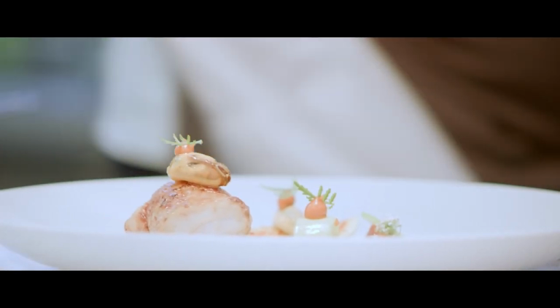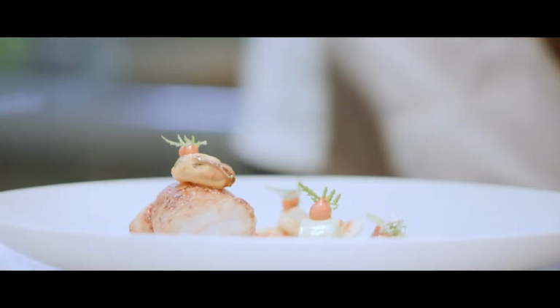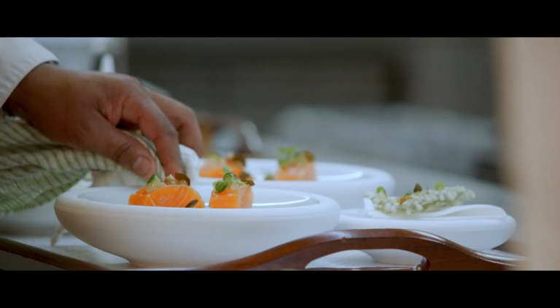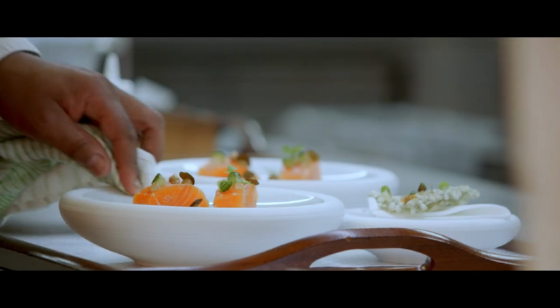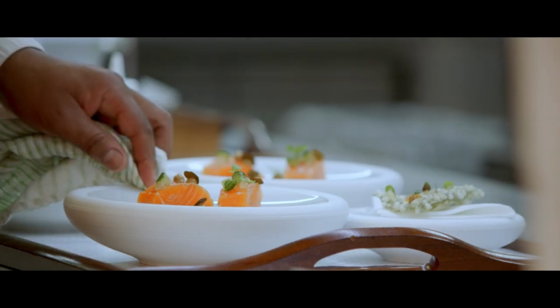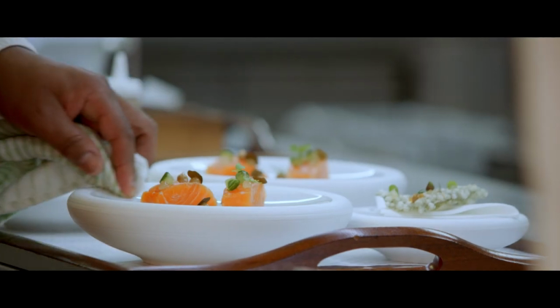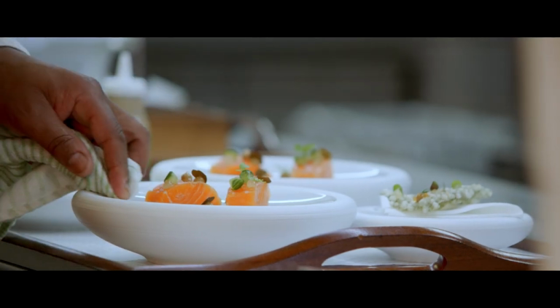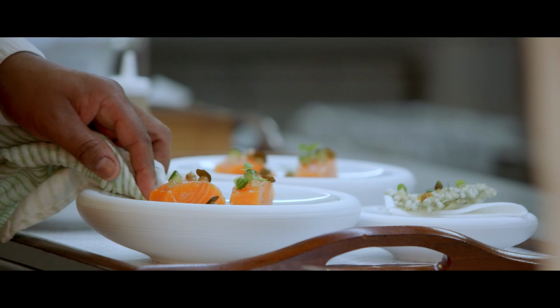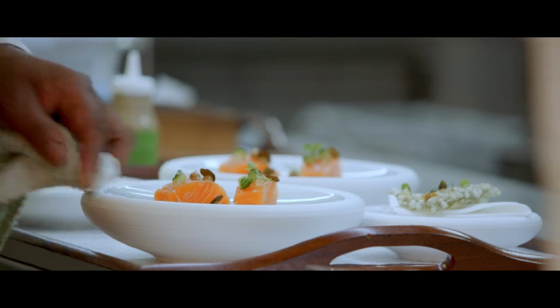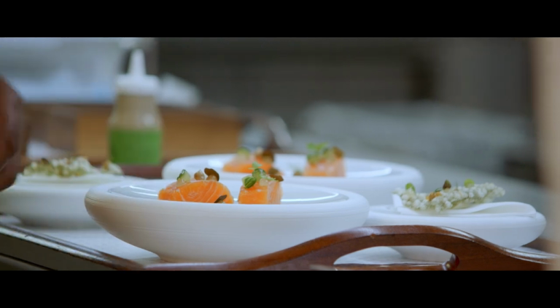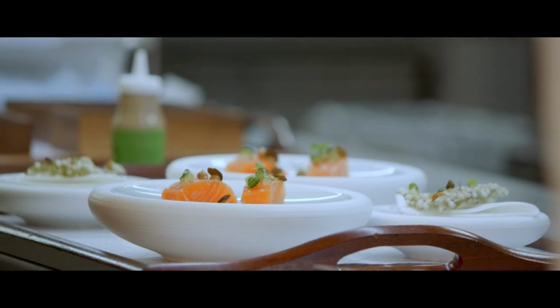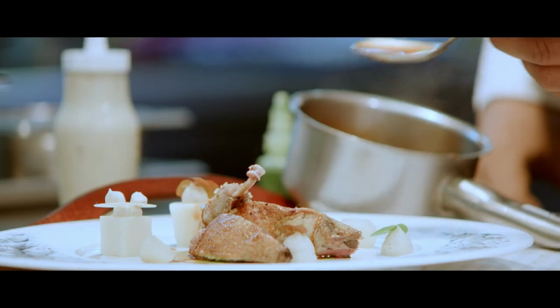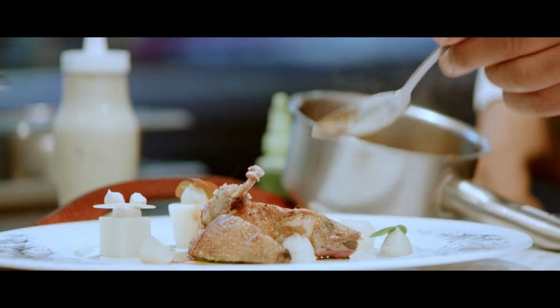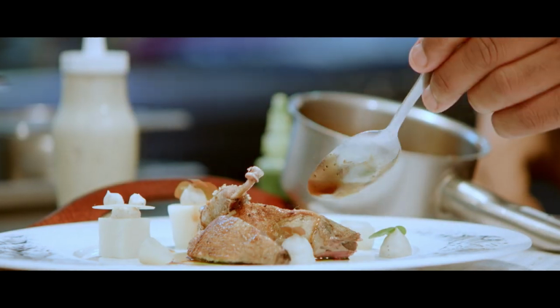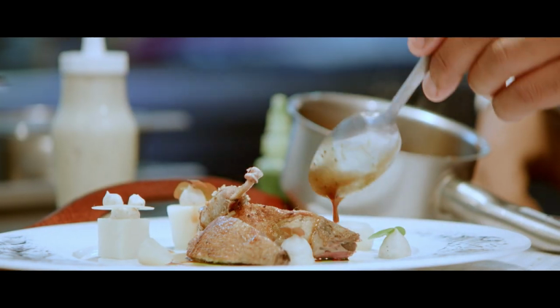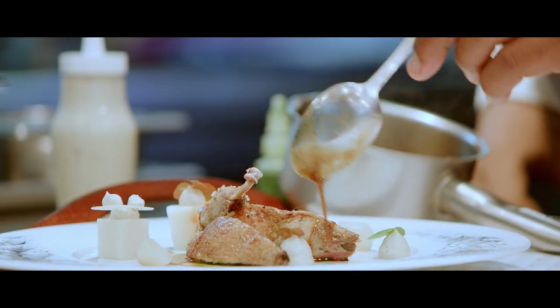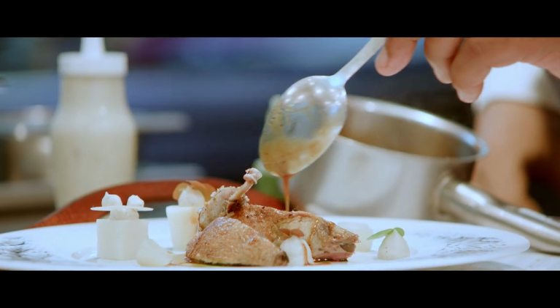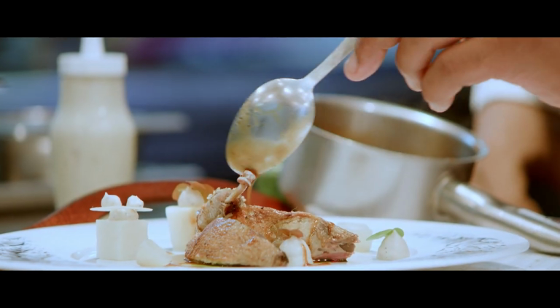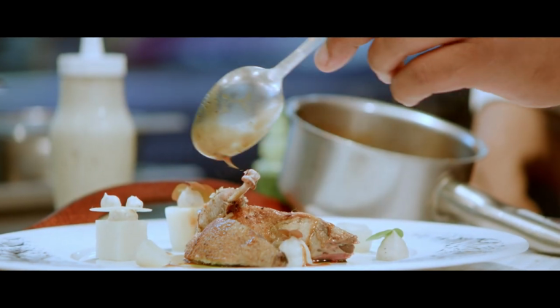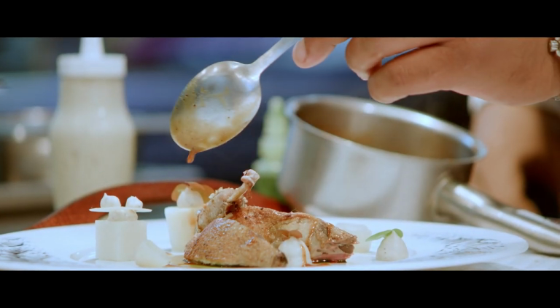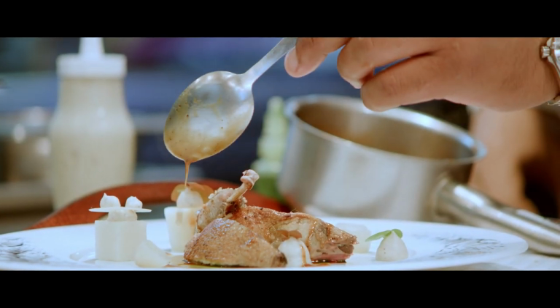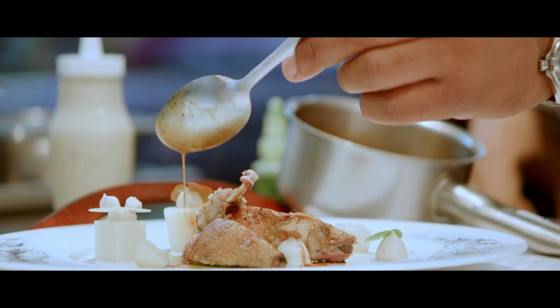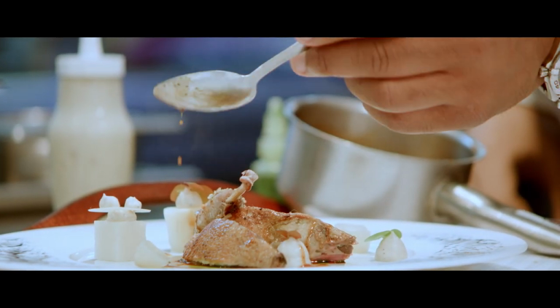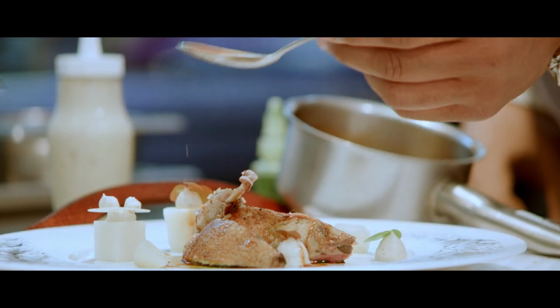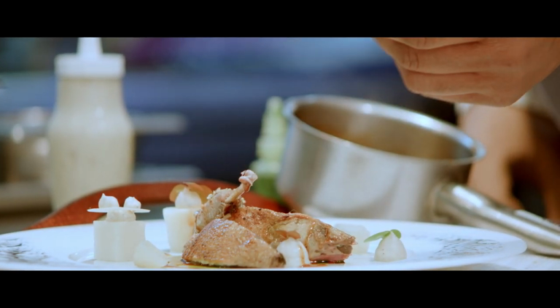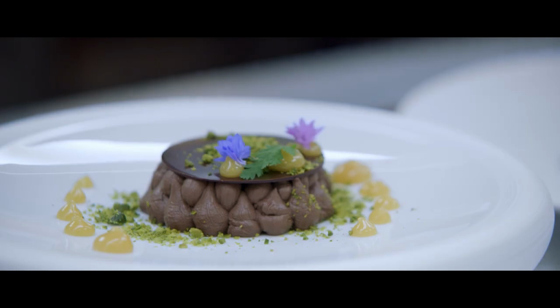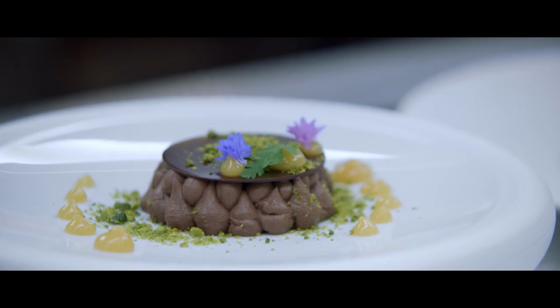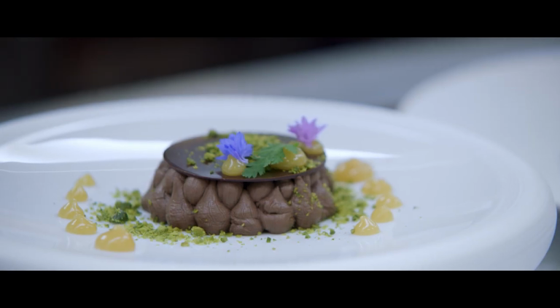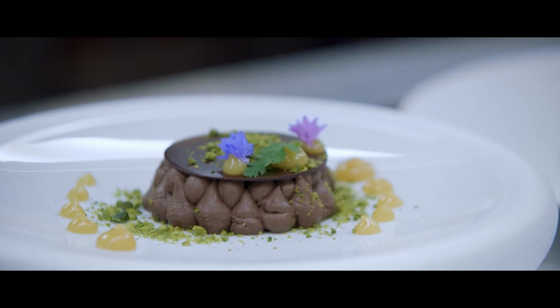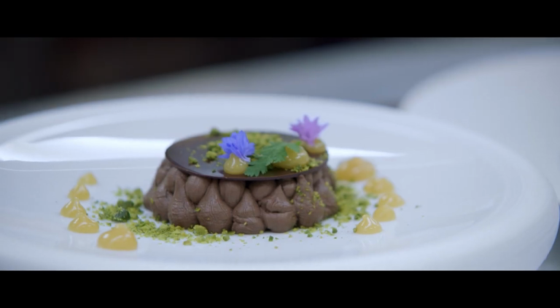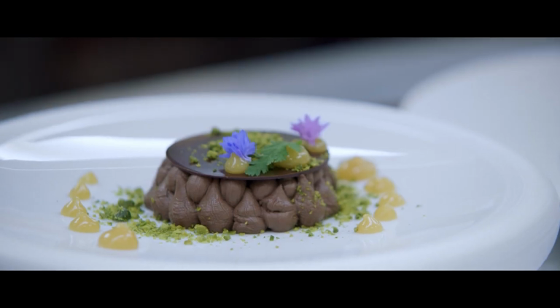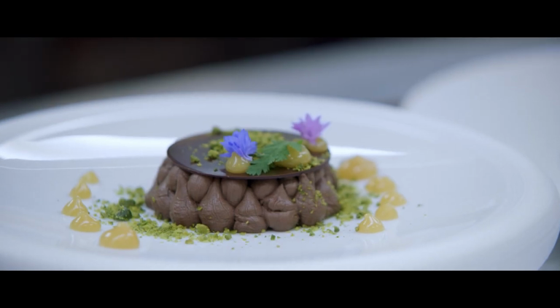These factors all weigh heavily on our decision and as a result we've used Foster's extensively through all of our kitchens.